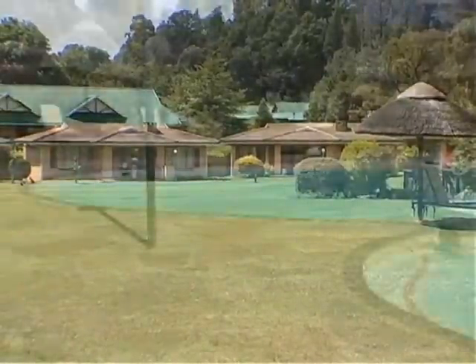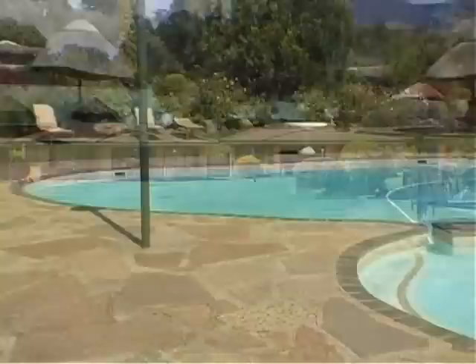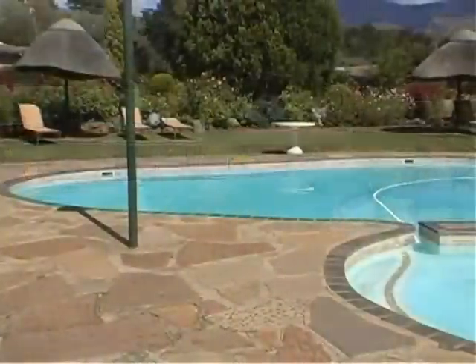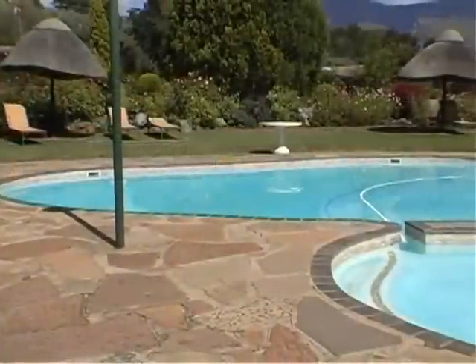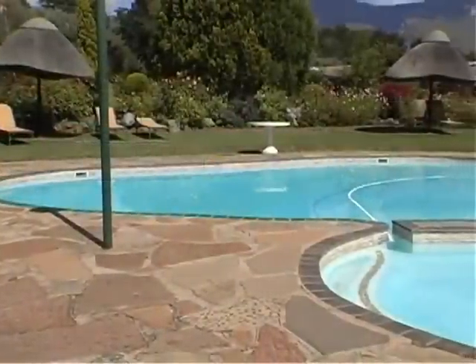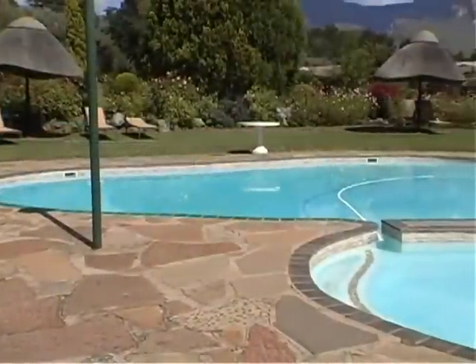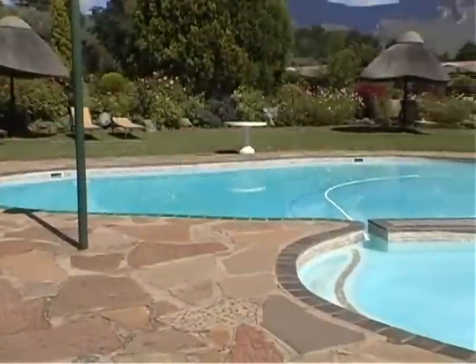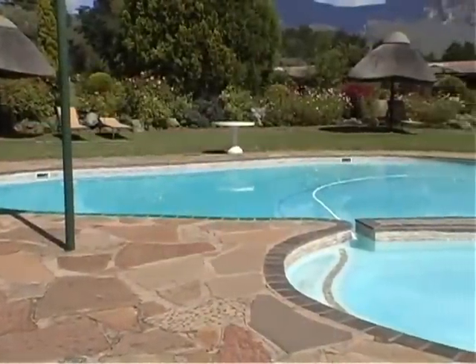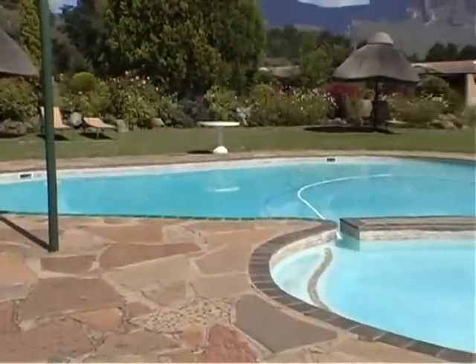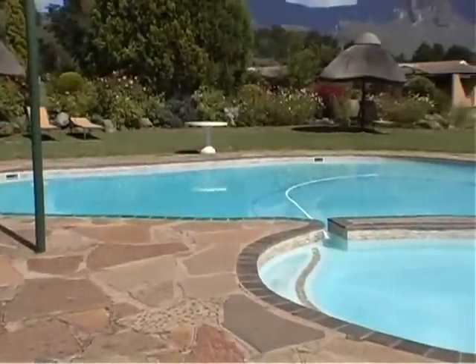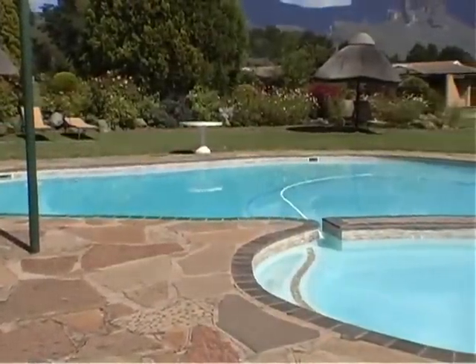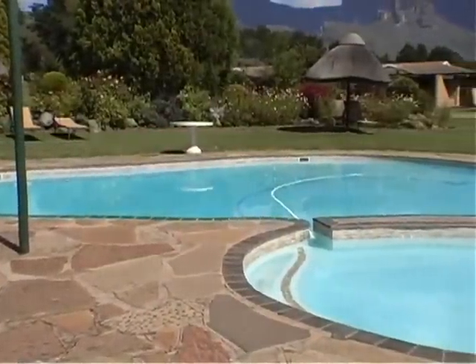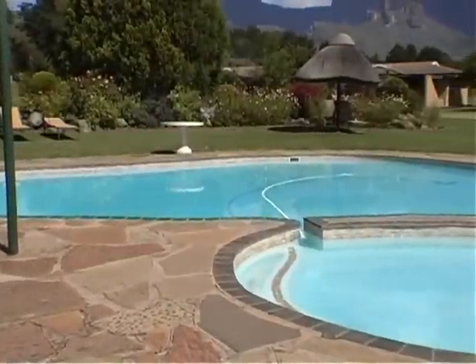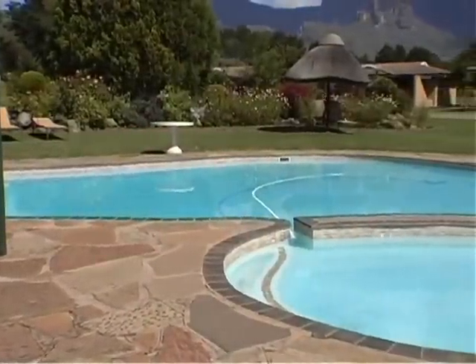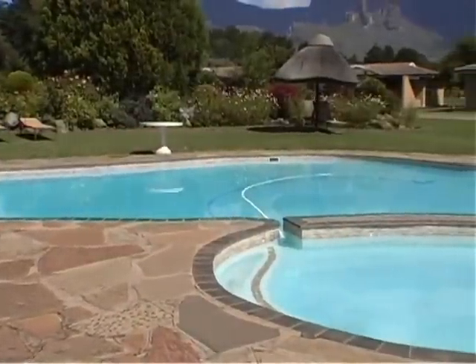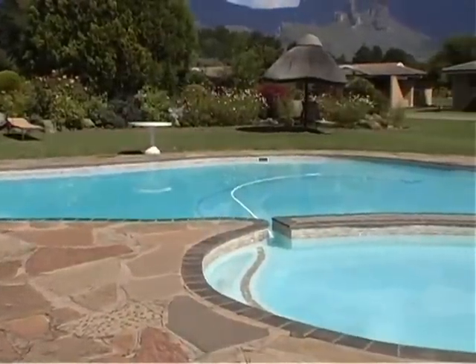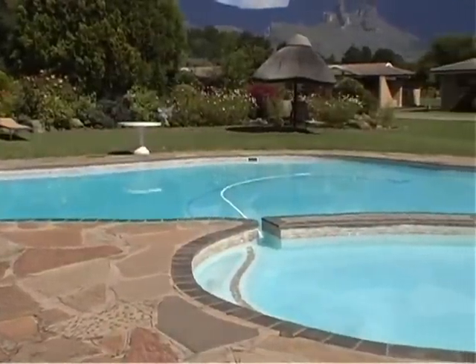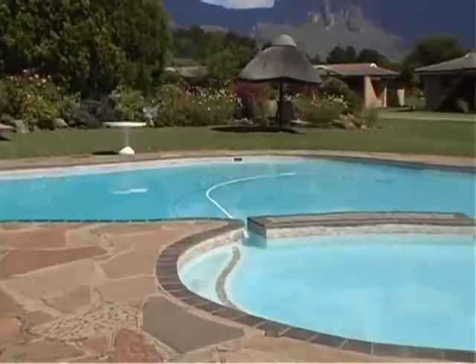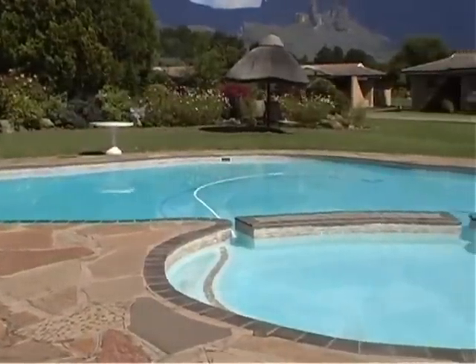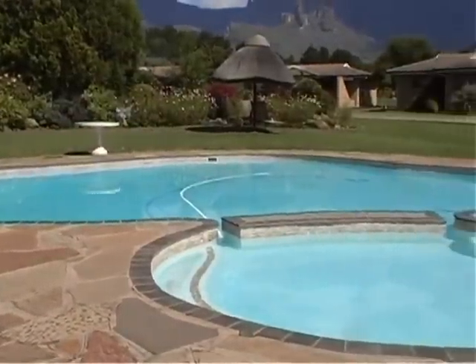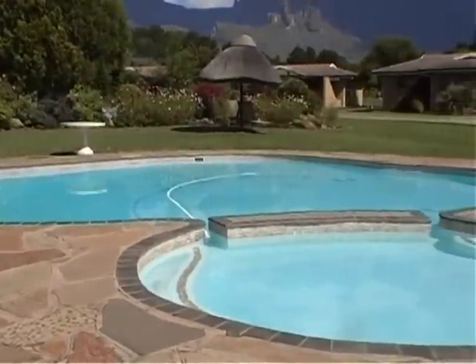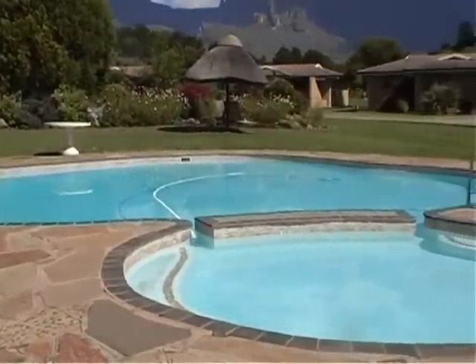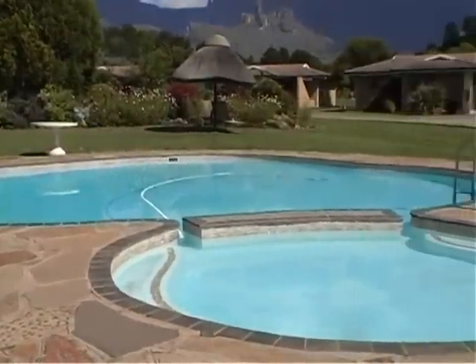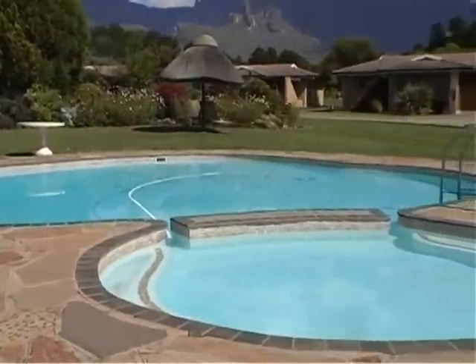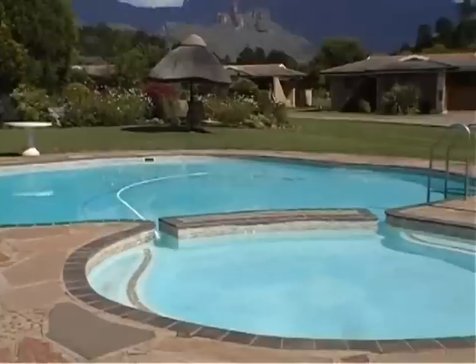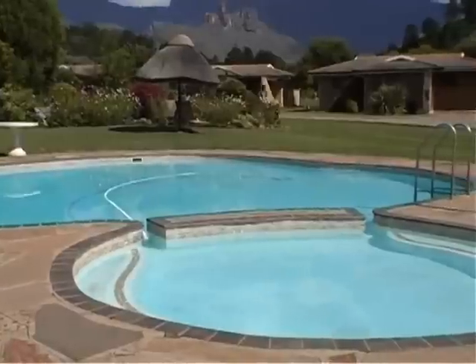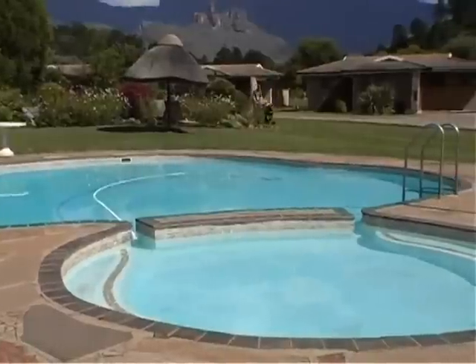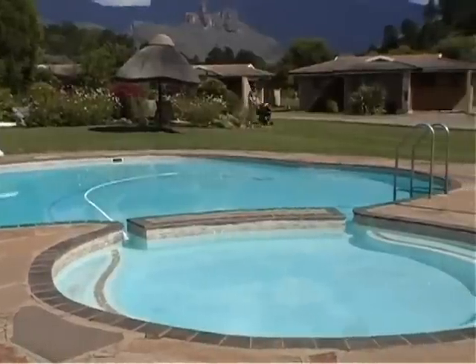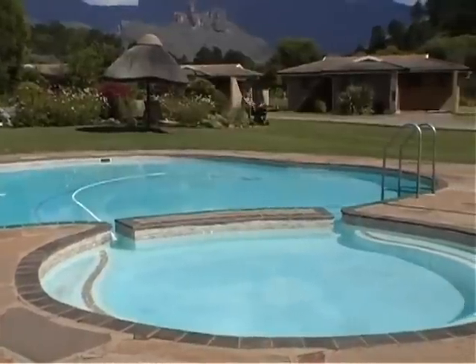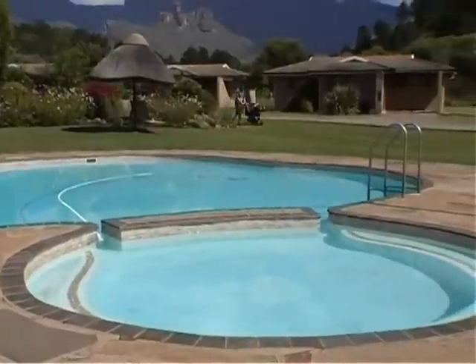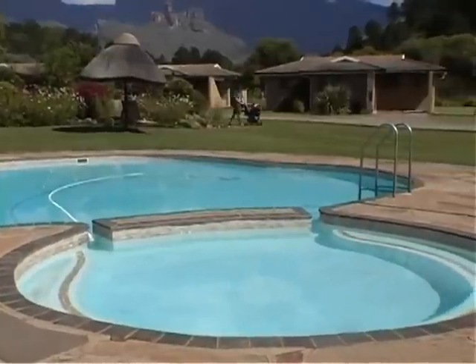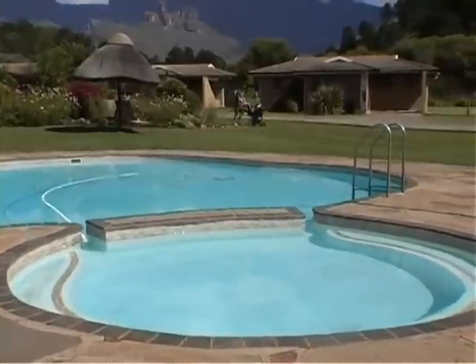A private swimming pool offers guests a revitalizing rest pit surrounded by the immaculately kept gardens and a children's play area.